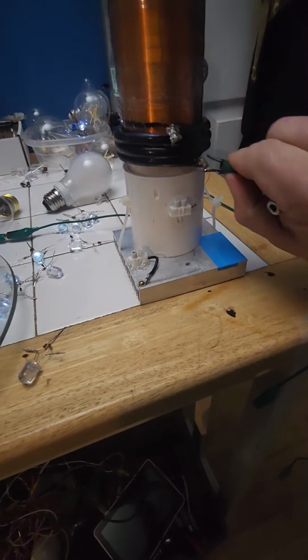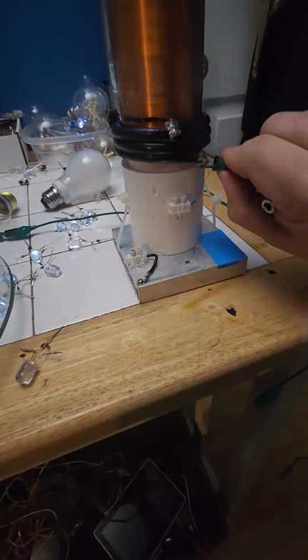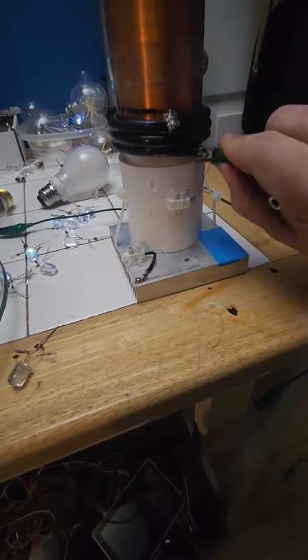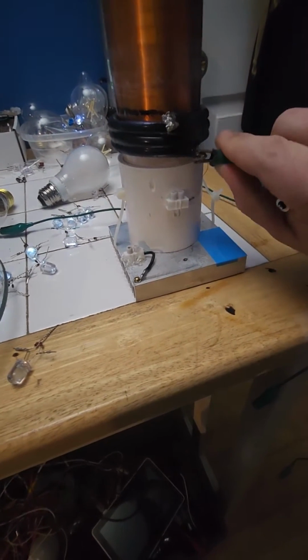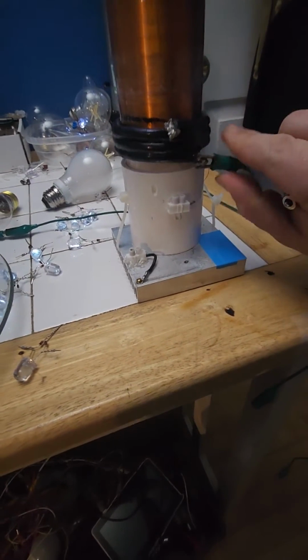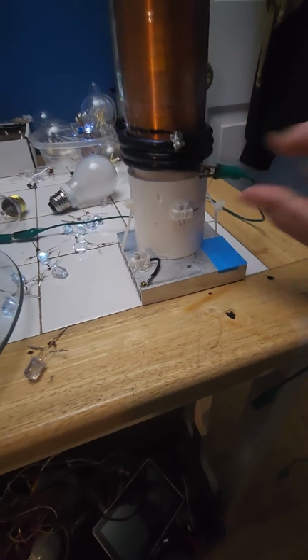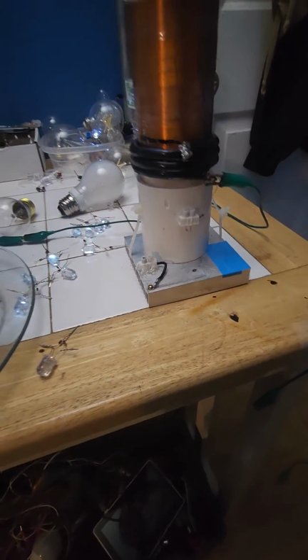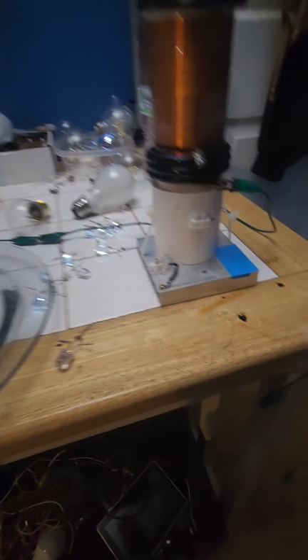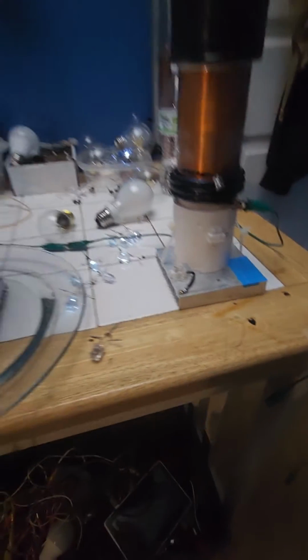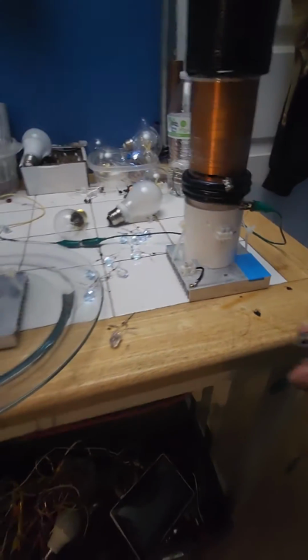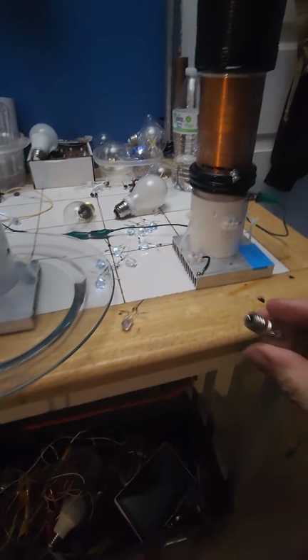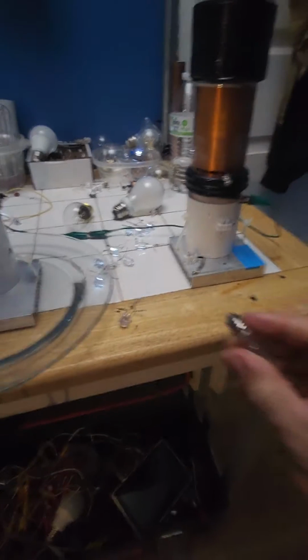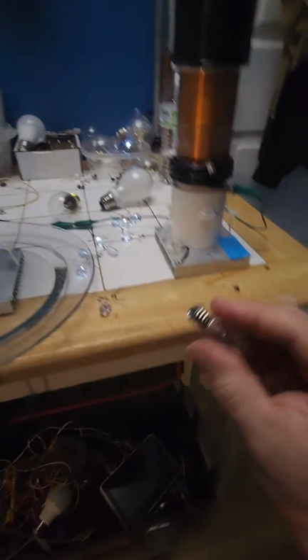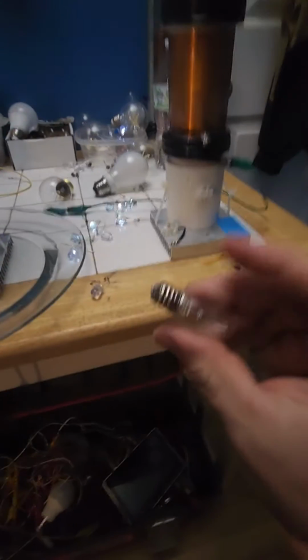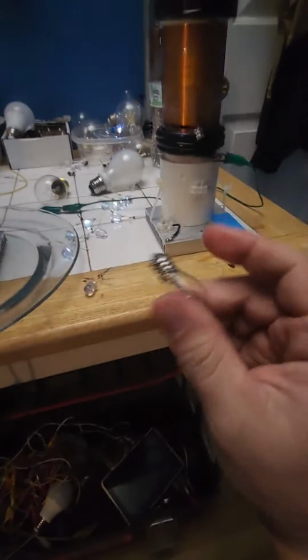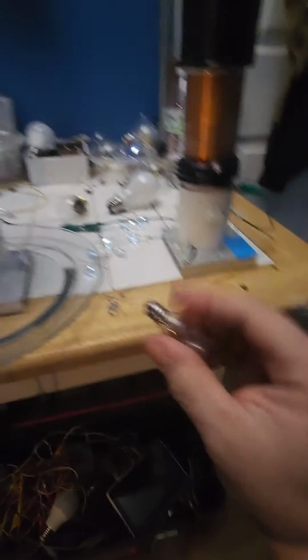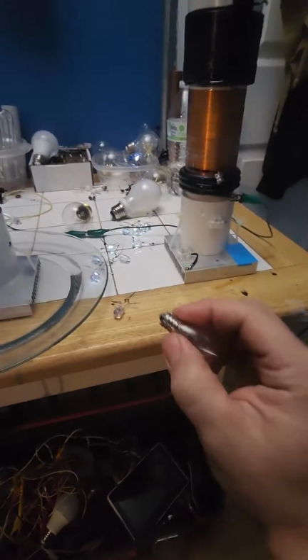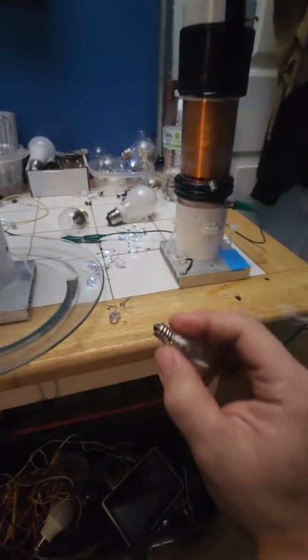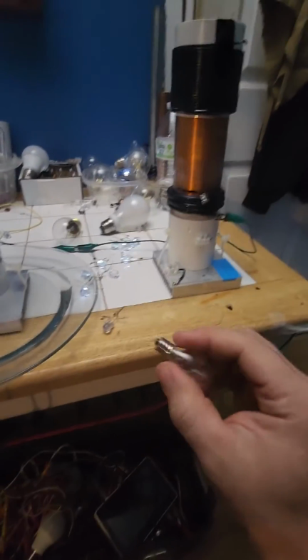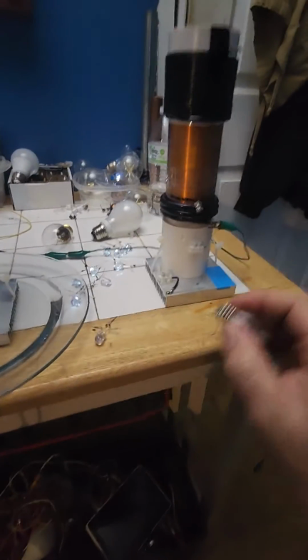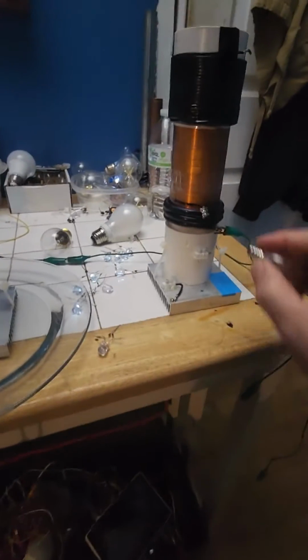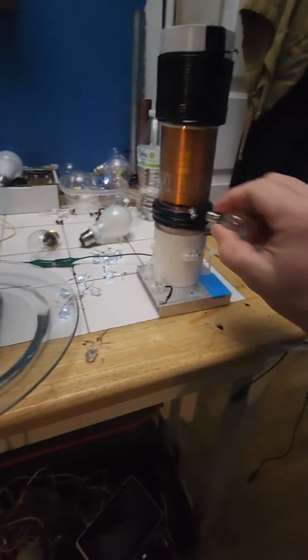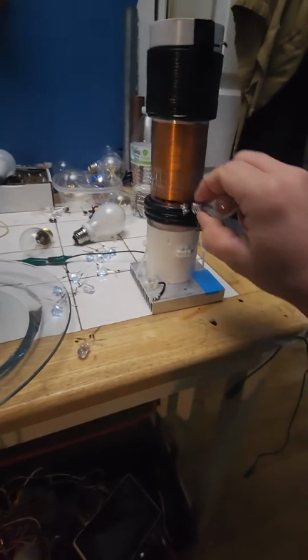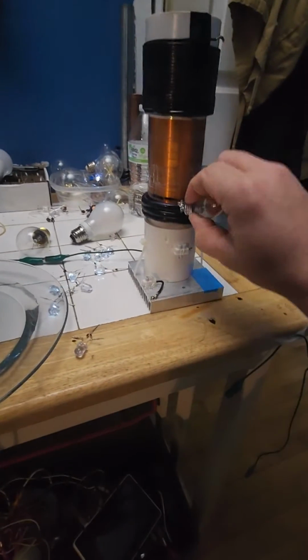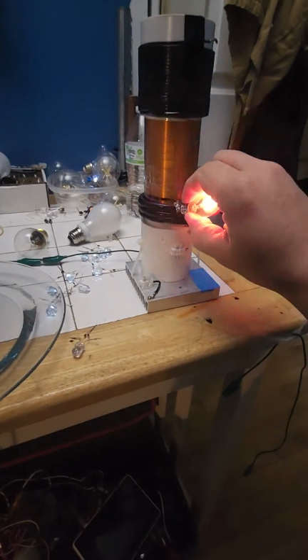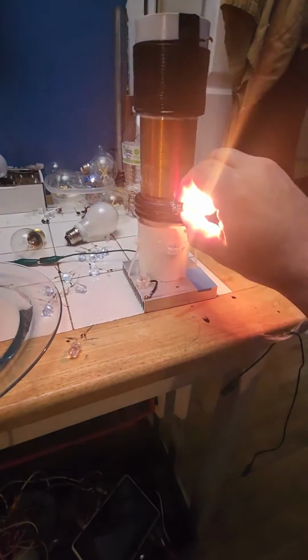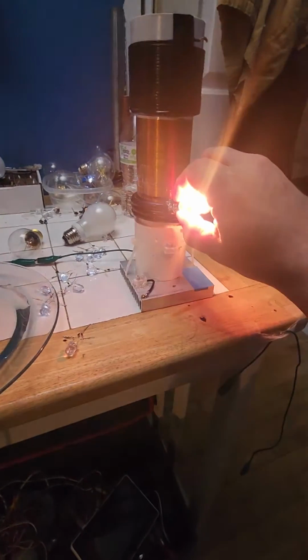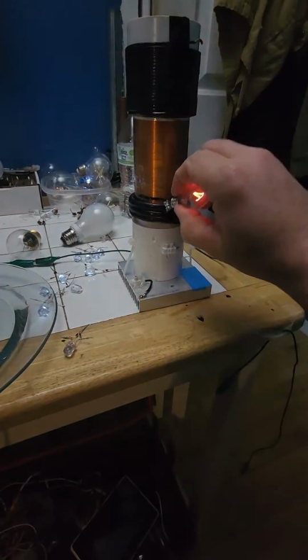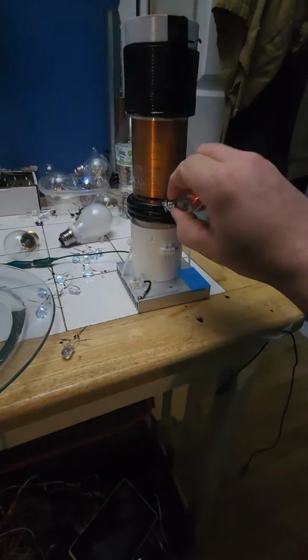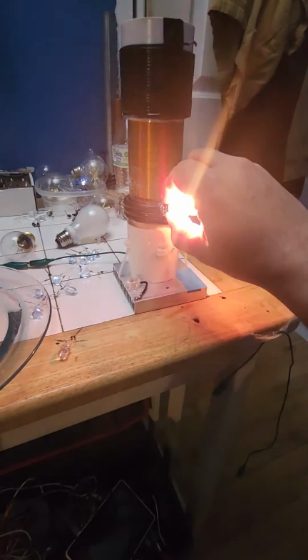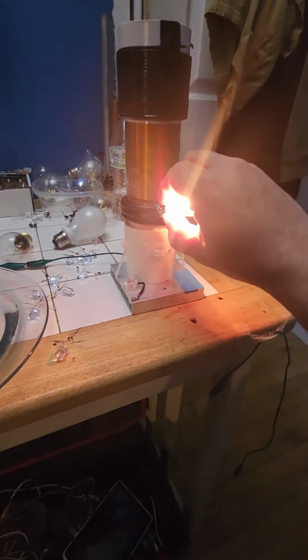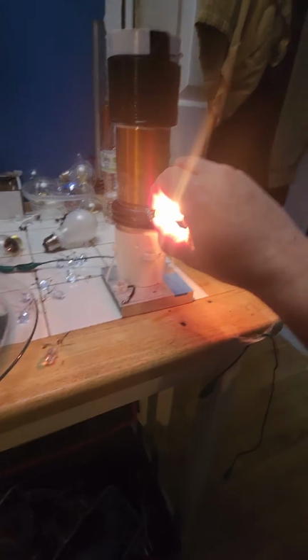When I ground this I get more wireless power effects. I can take this bulb, touch it to anything metal, and it will light up.